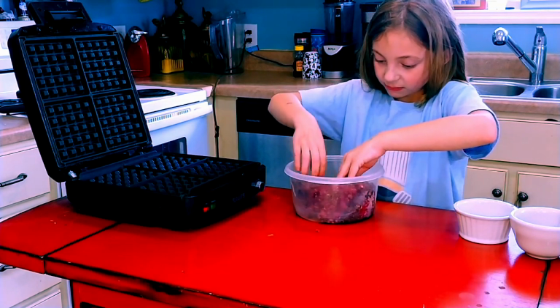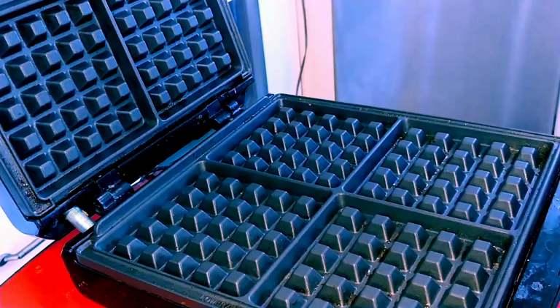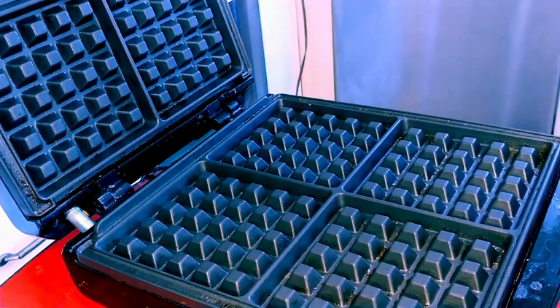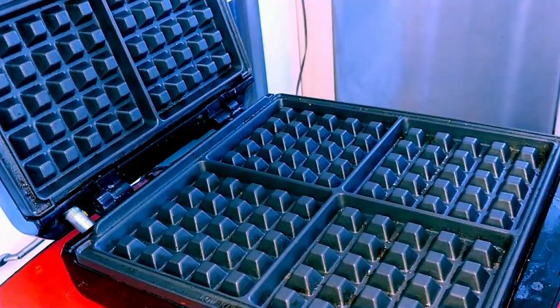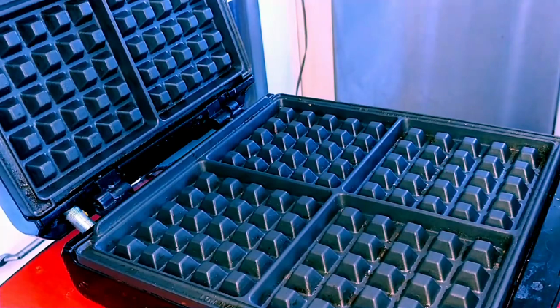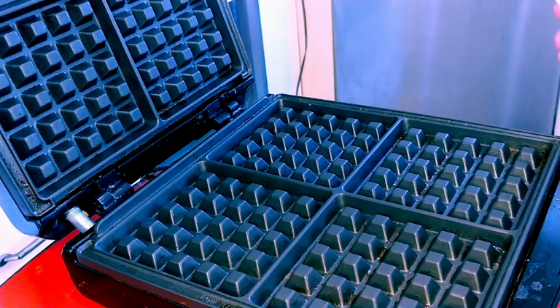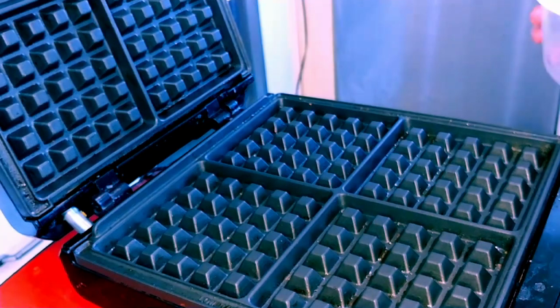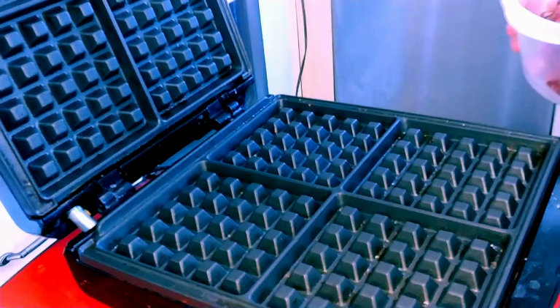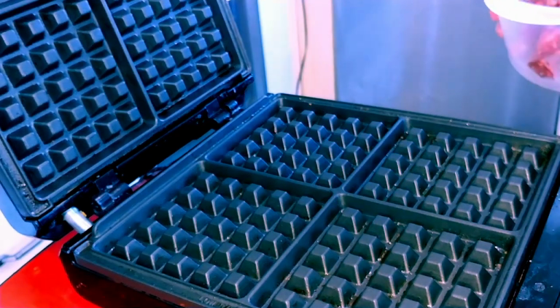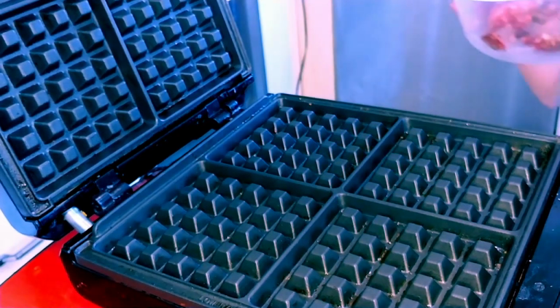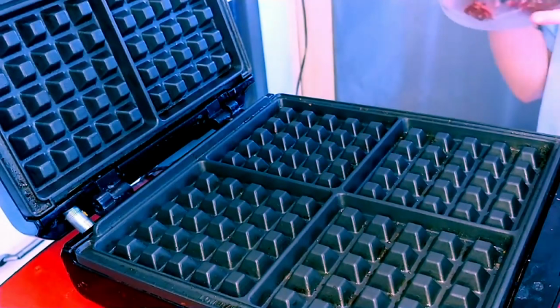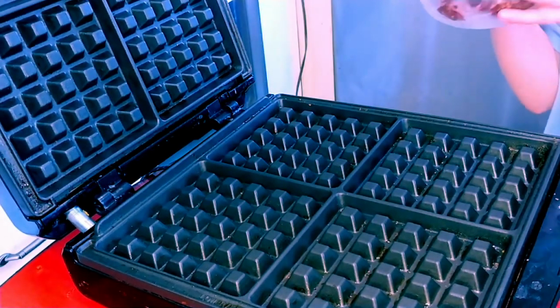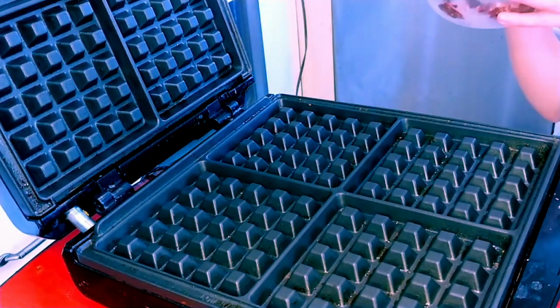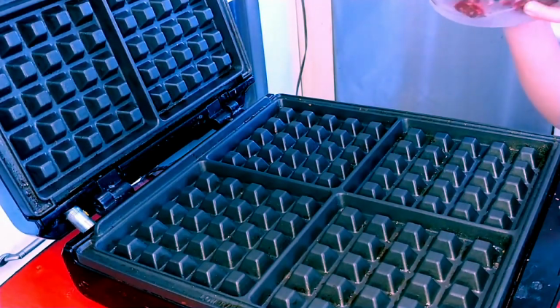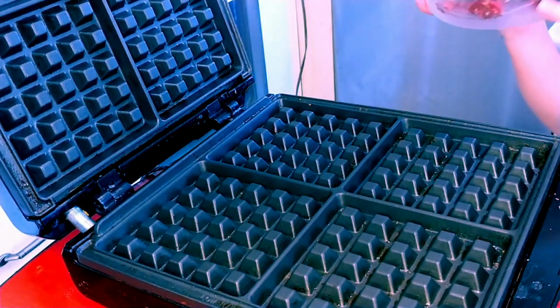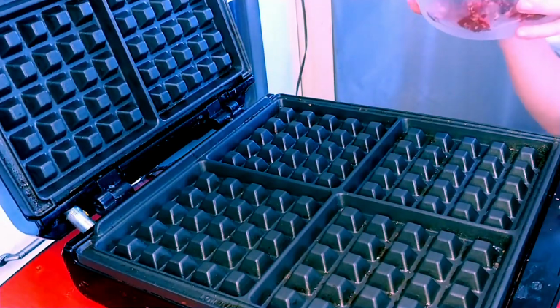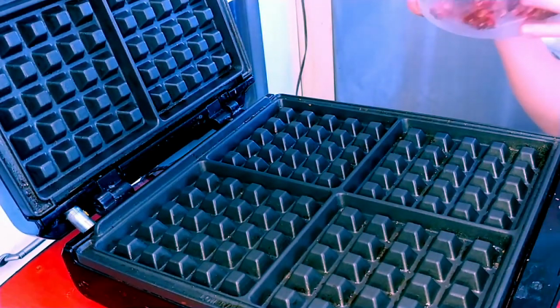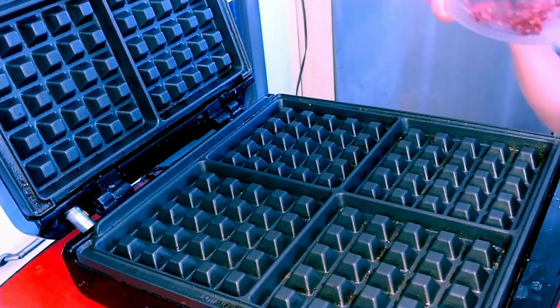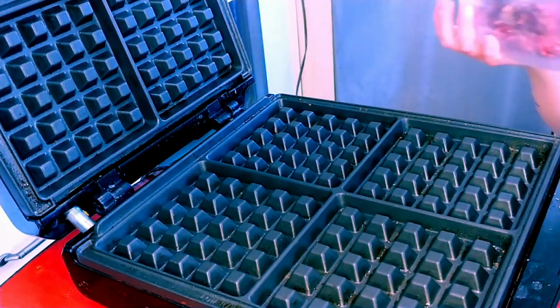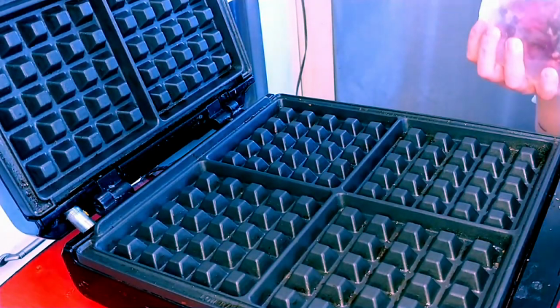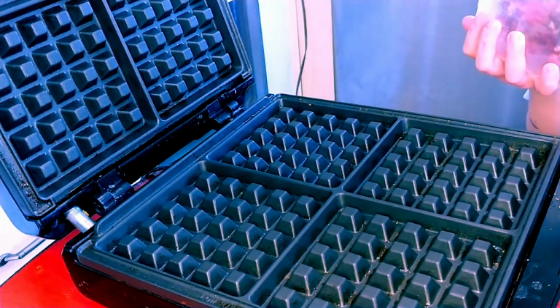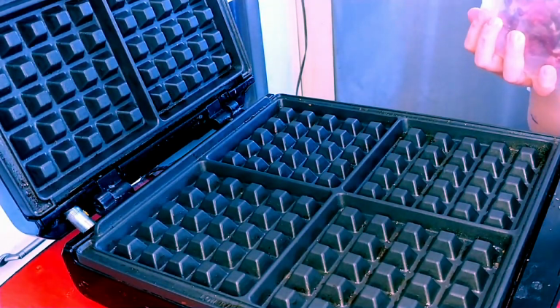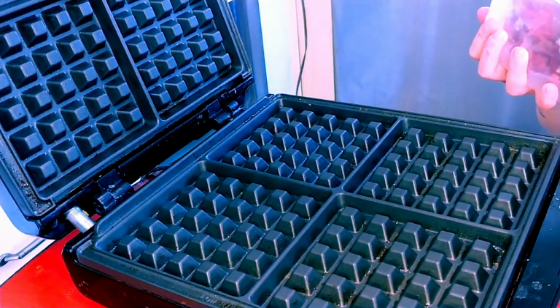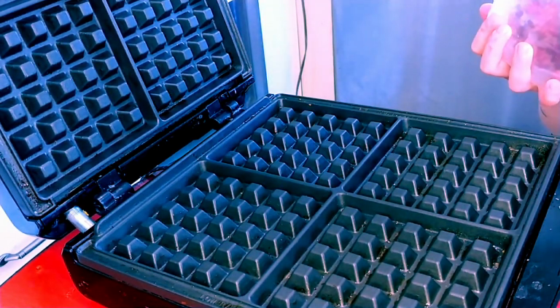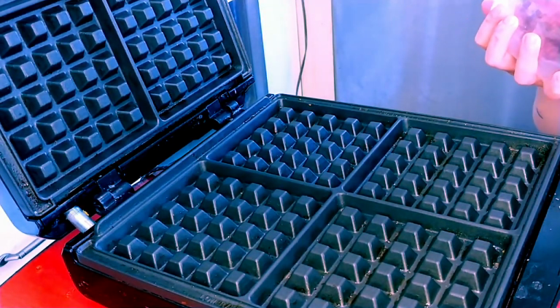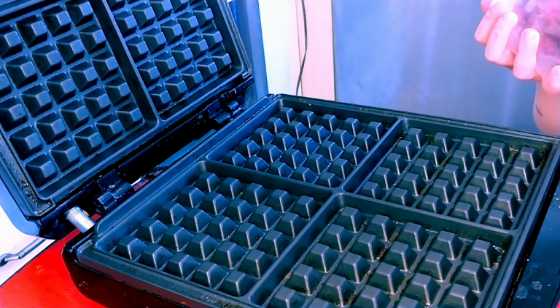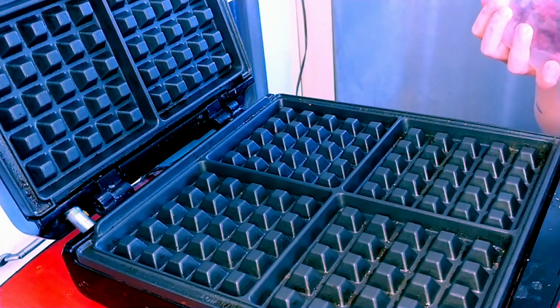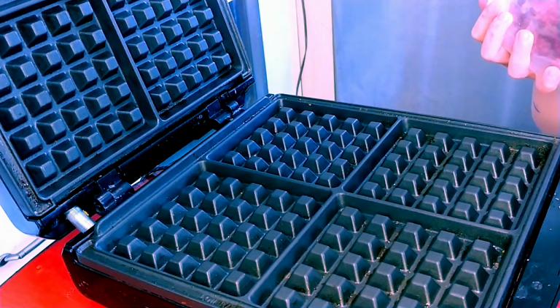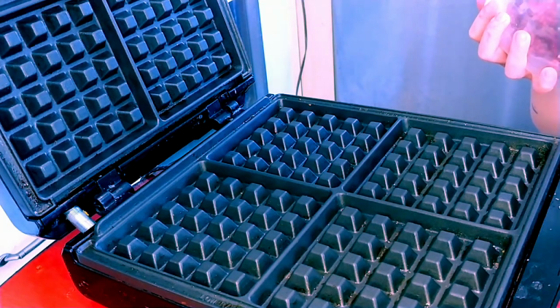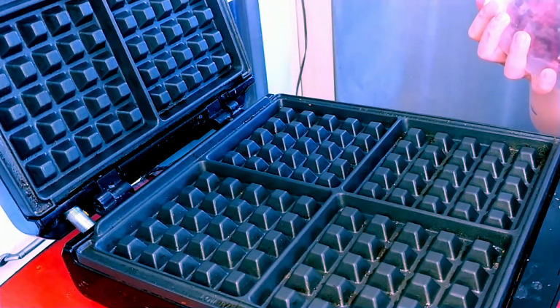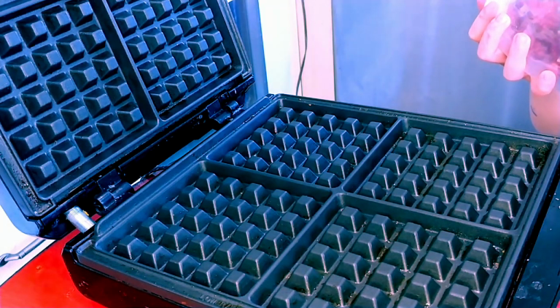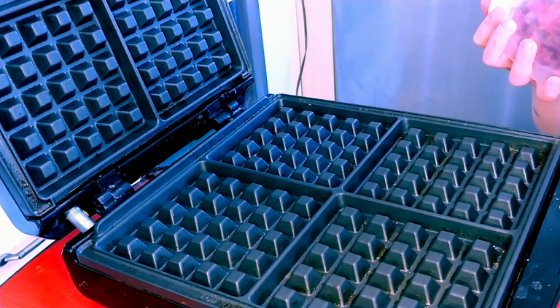Now that it's all mixed, we're going to put it in here, stir it, press it down, and press it.